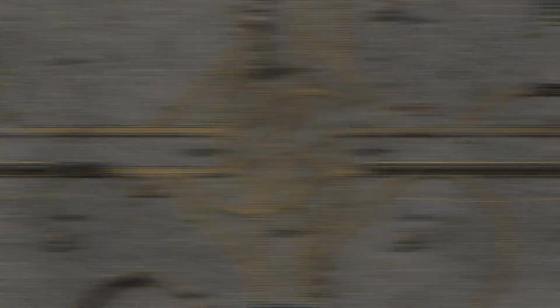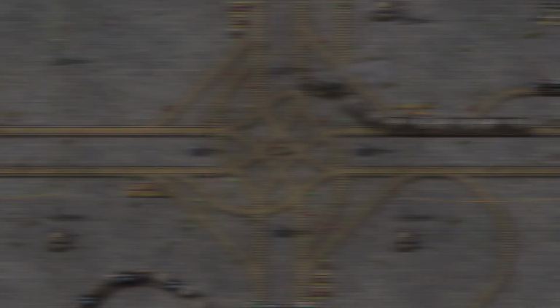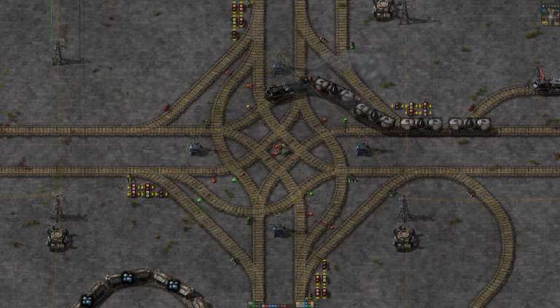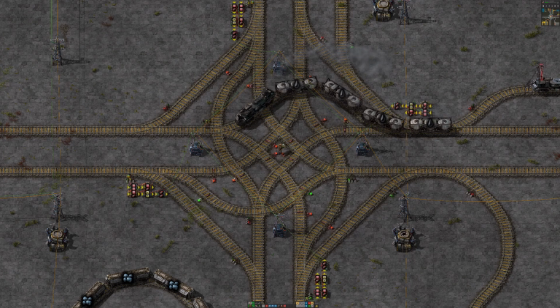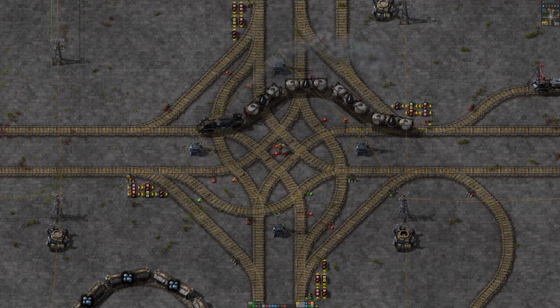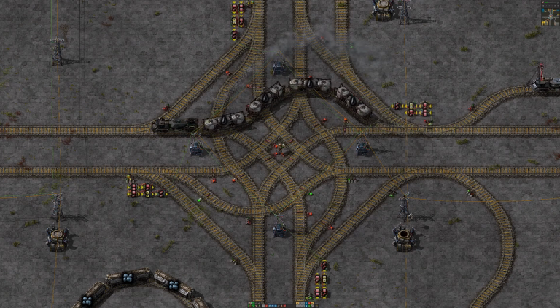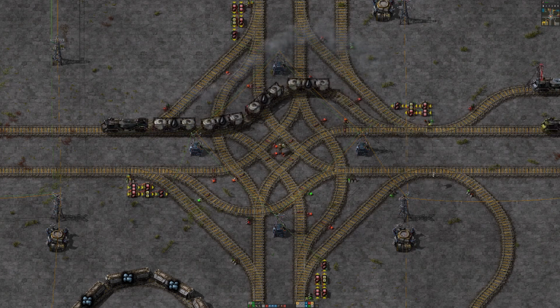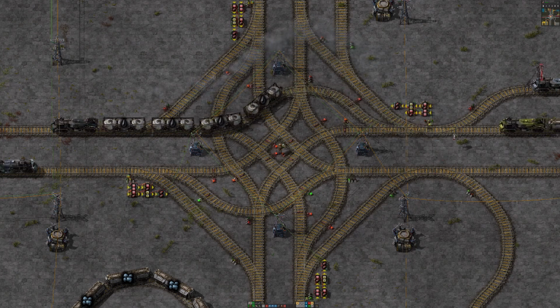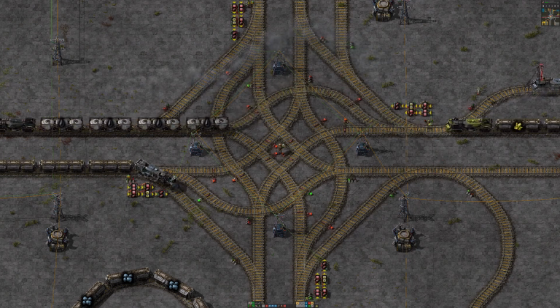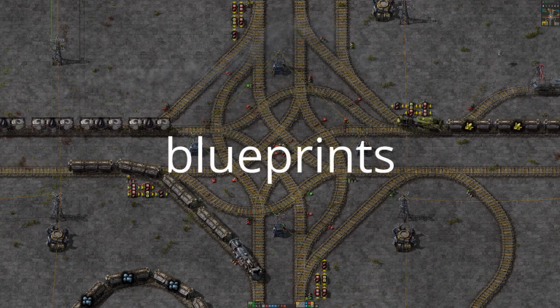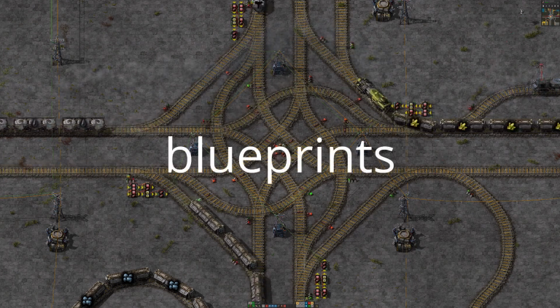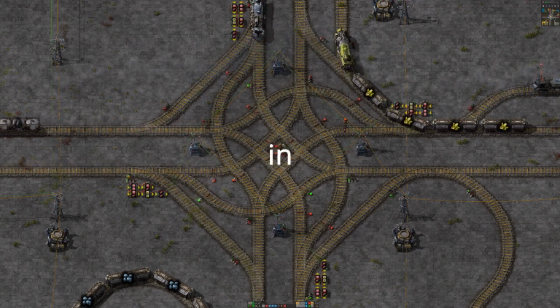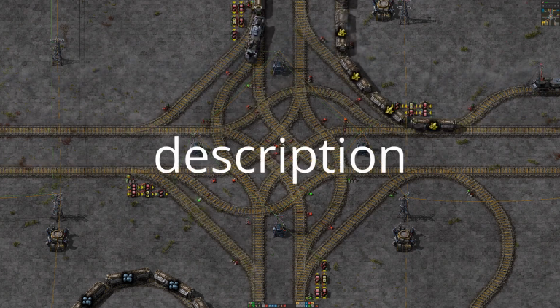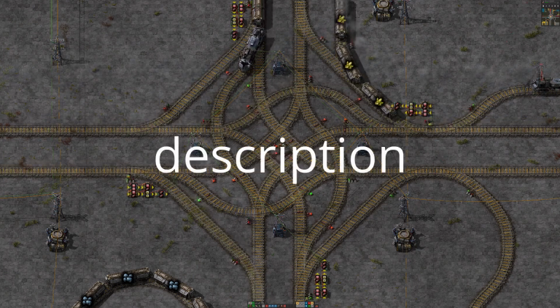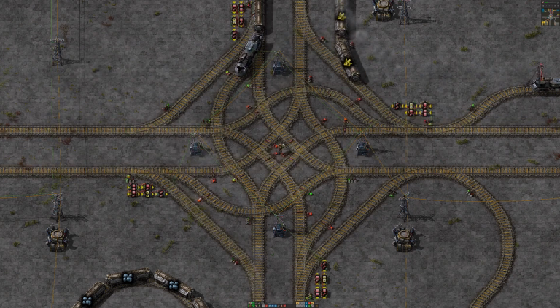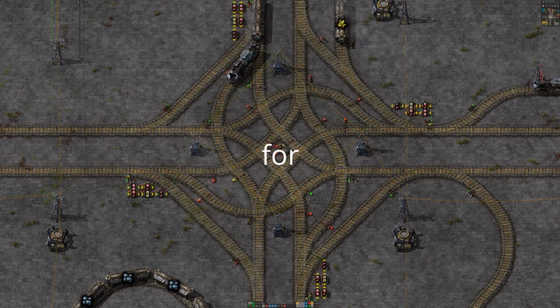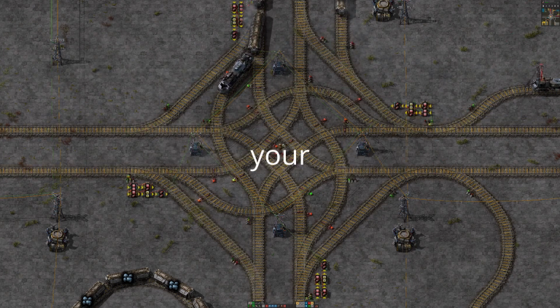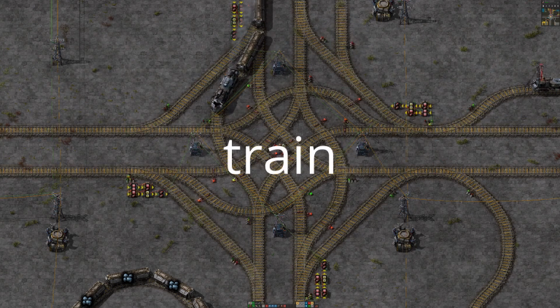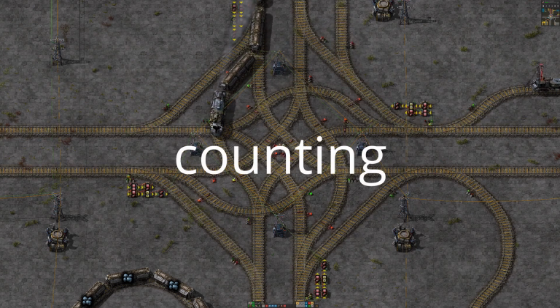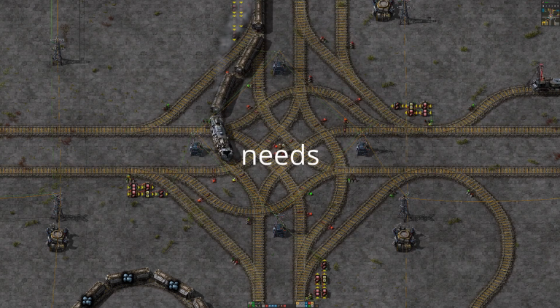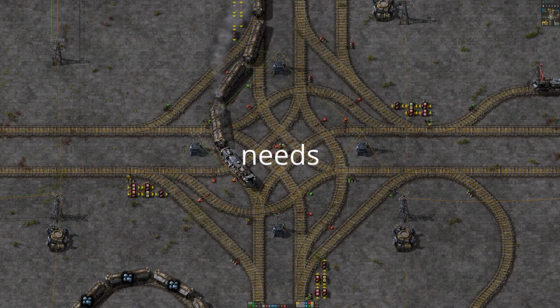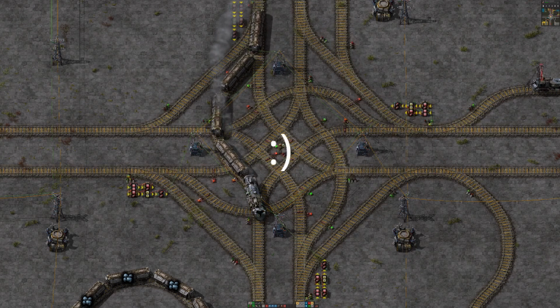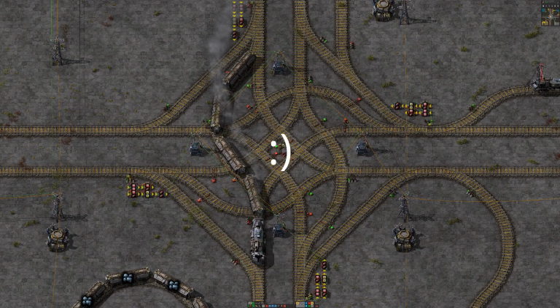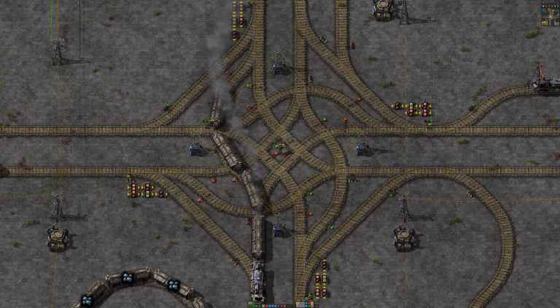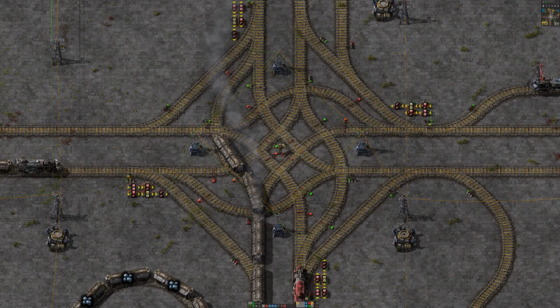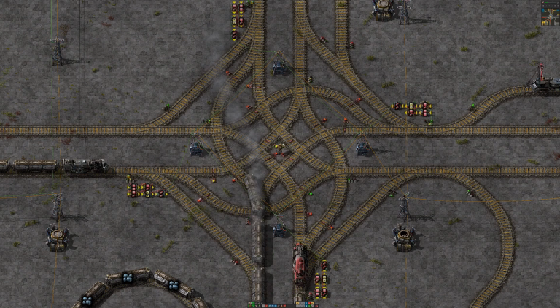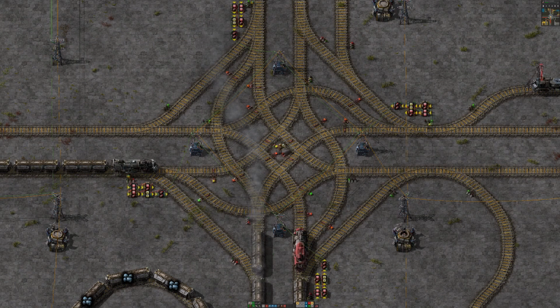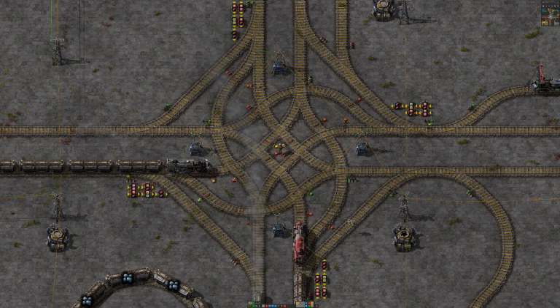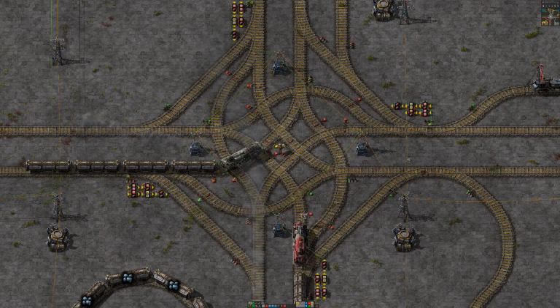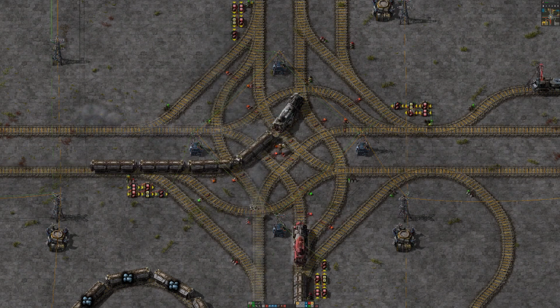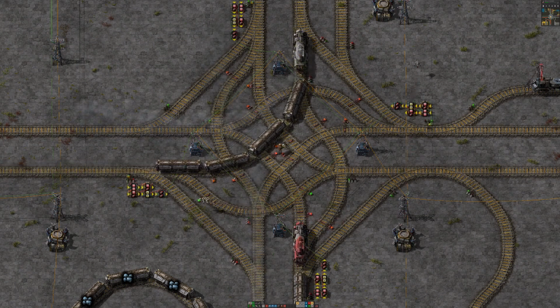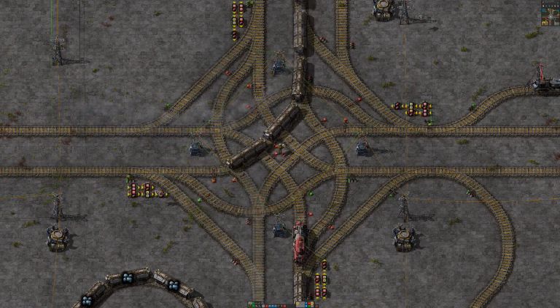Here it is with alt mode on. All blueprints are in the description, for all your train counting needs.